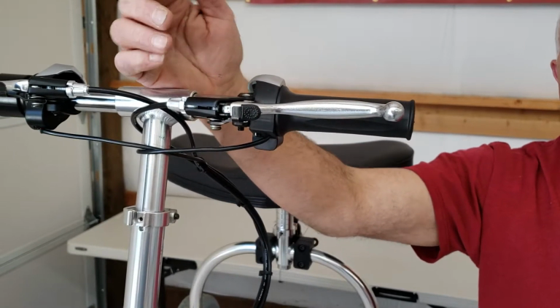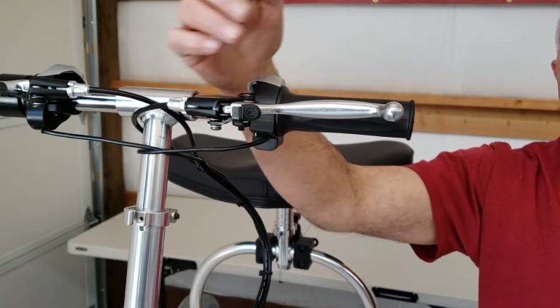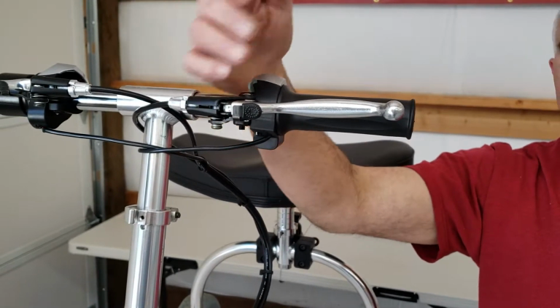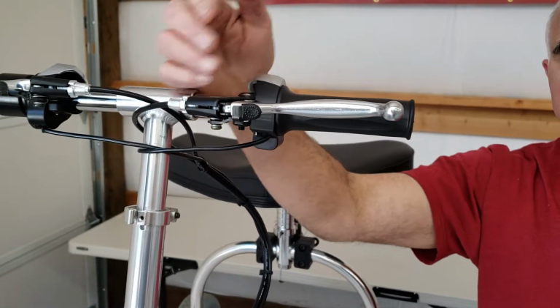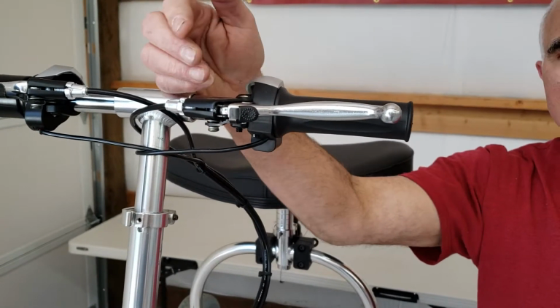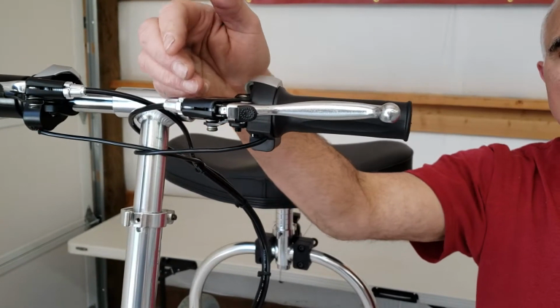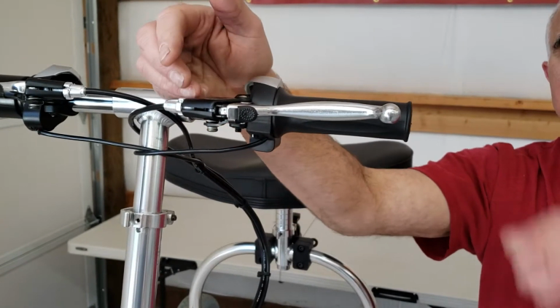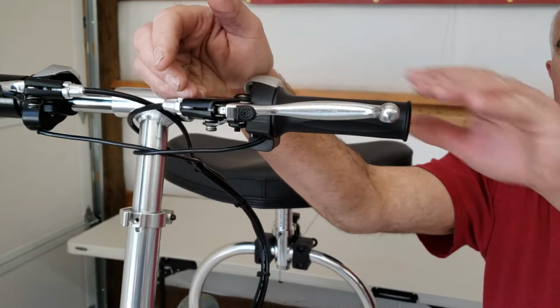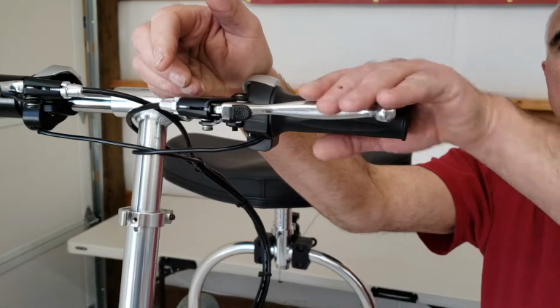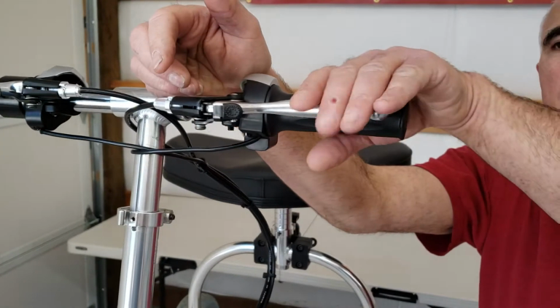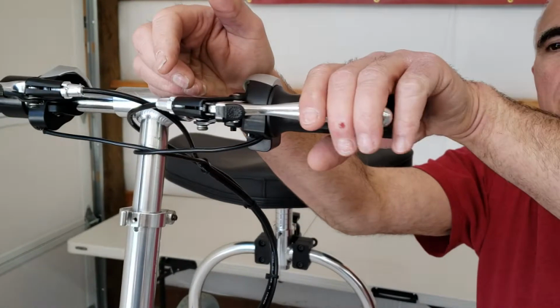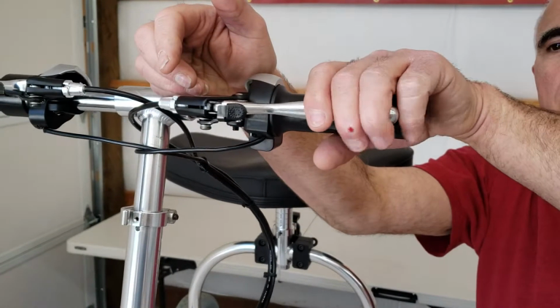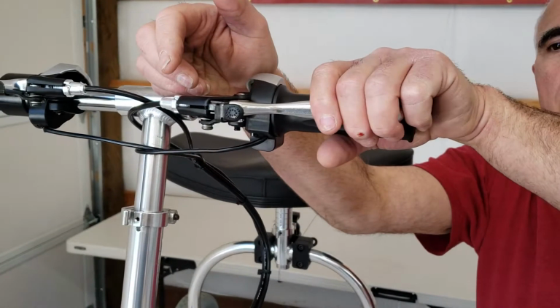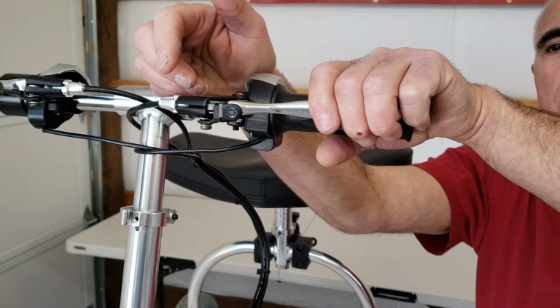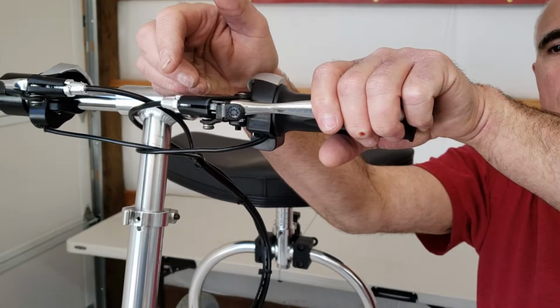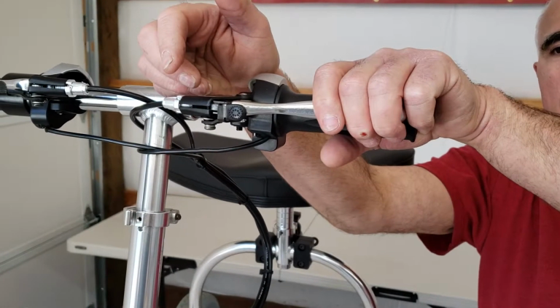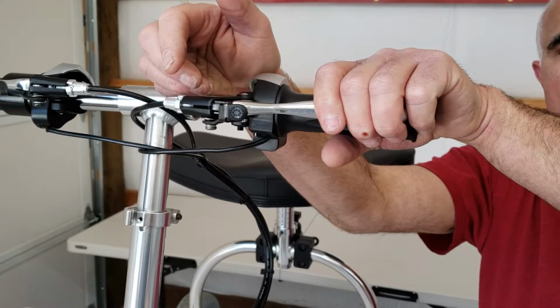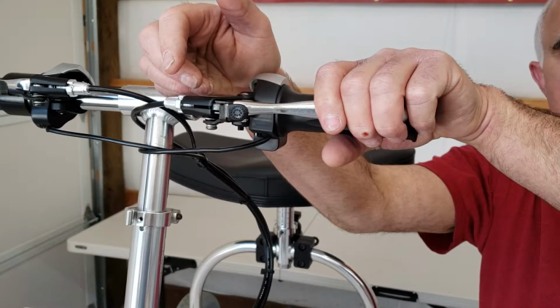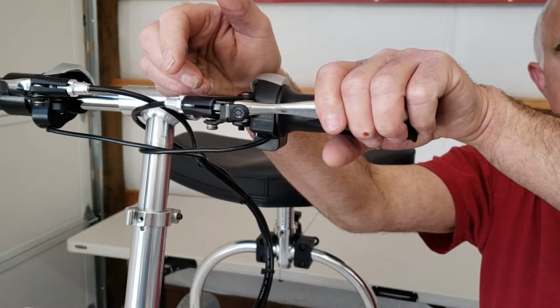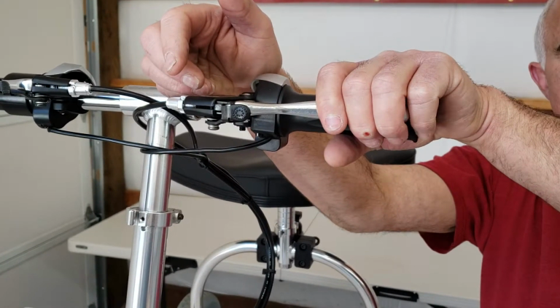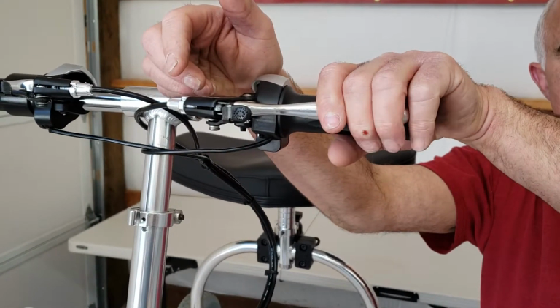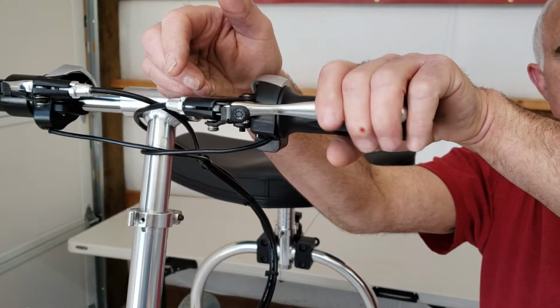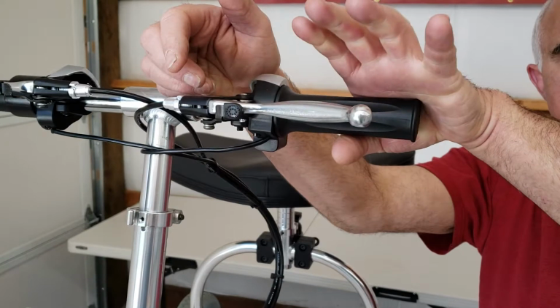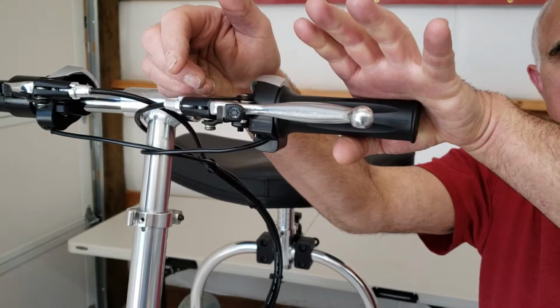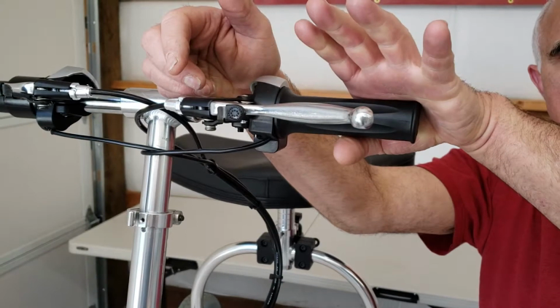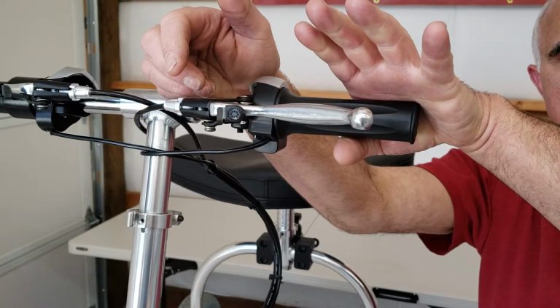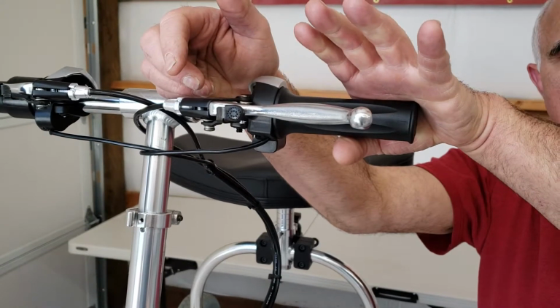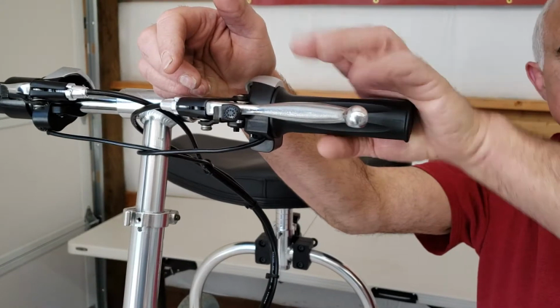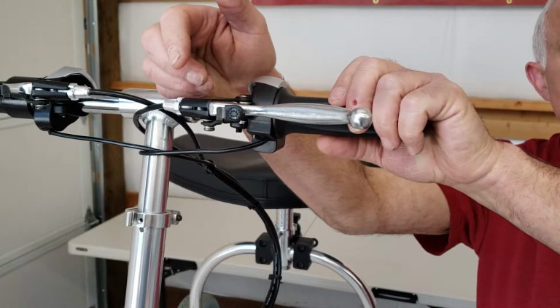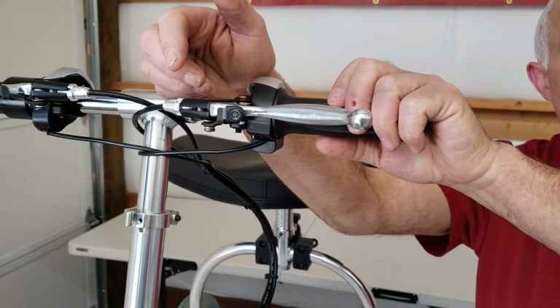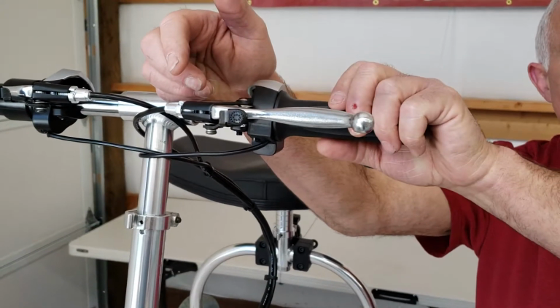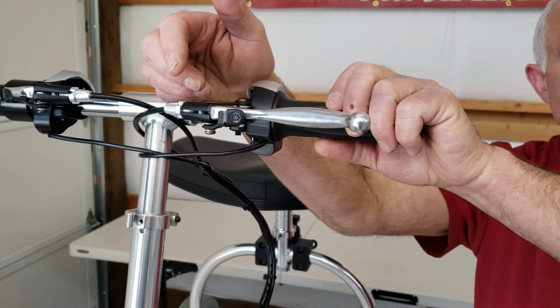To release the parking brake, squeeze the brake lever again, and they're off.